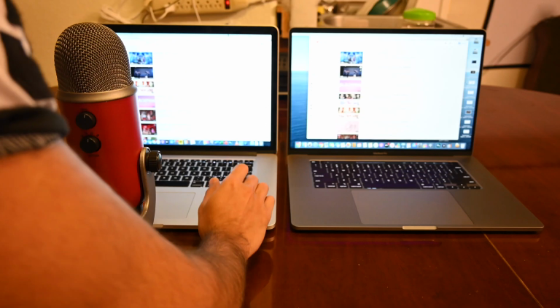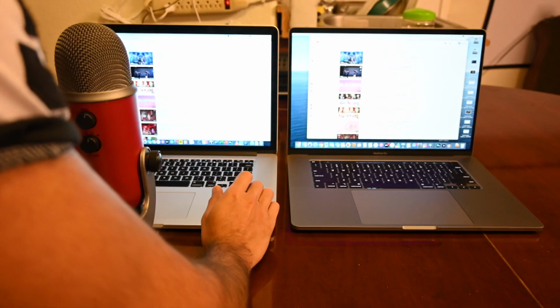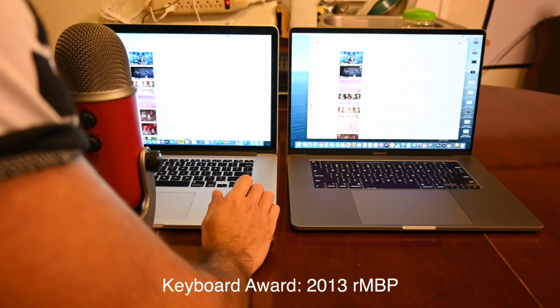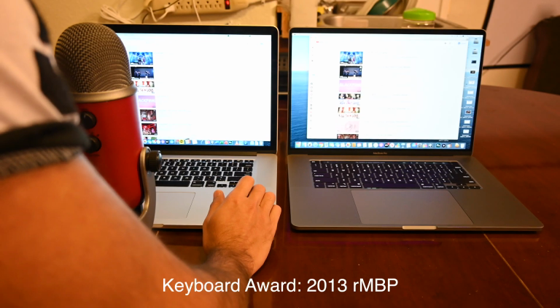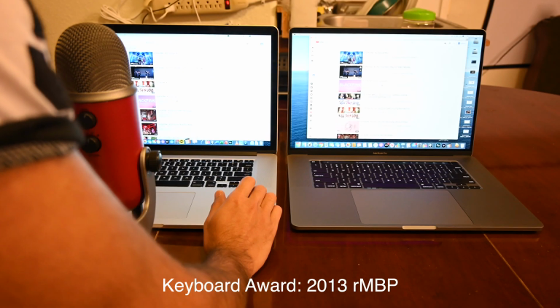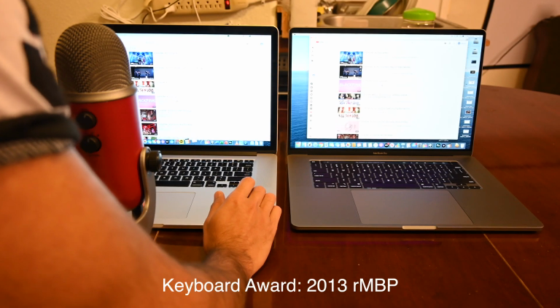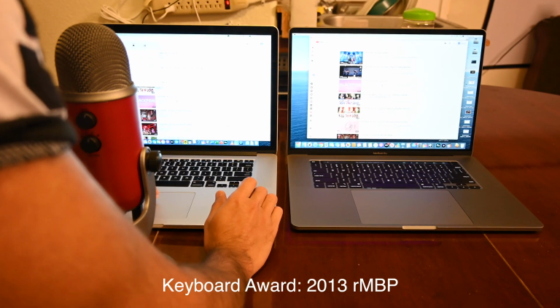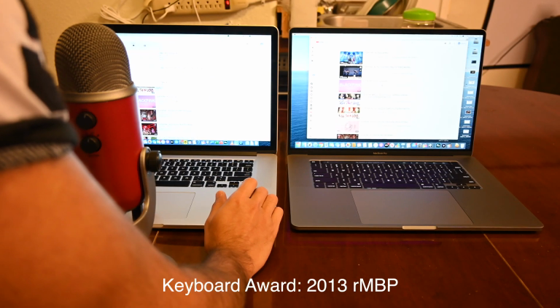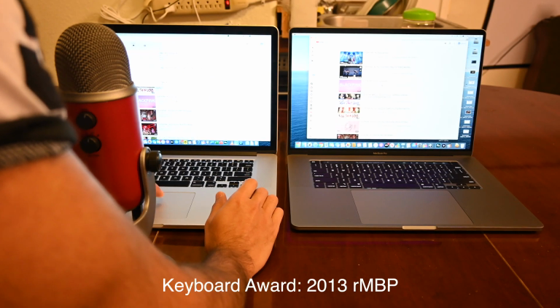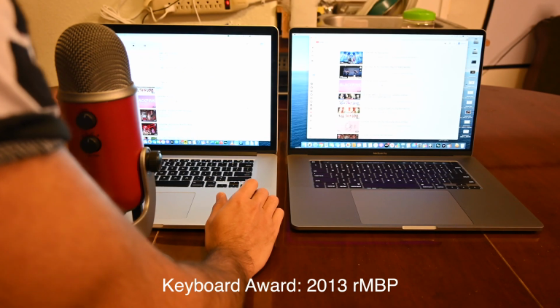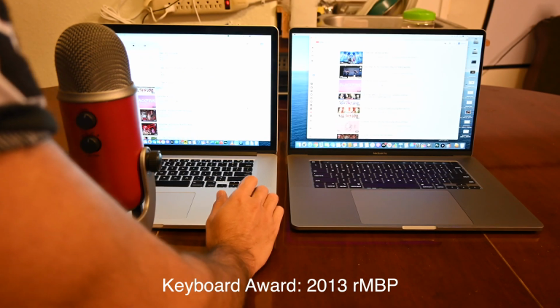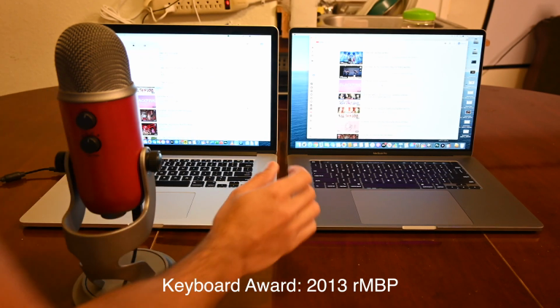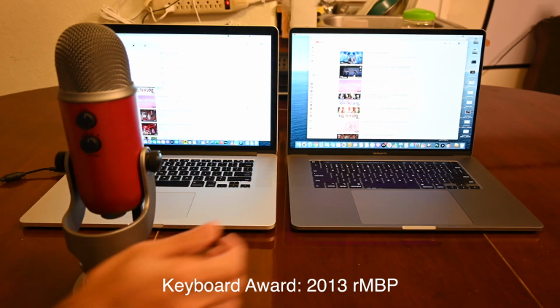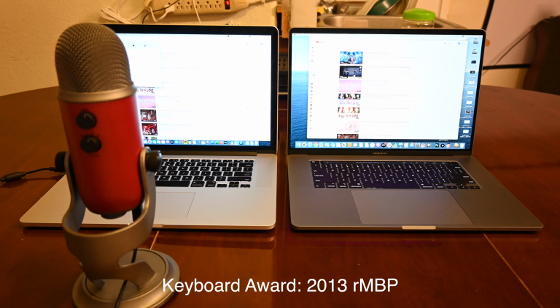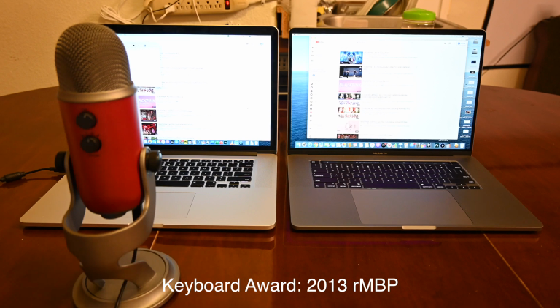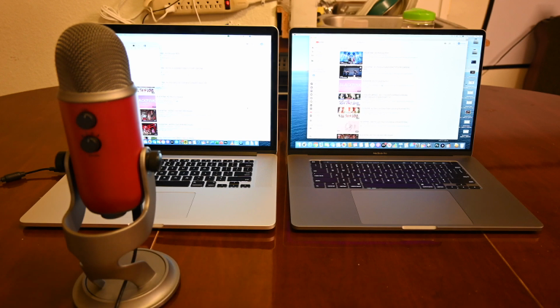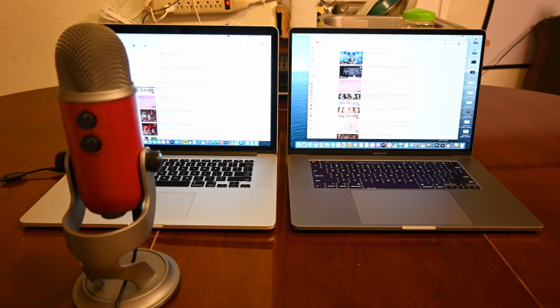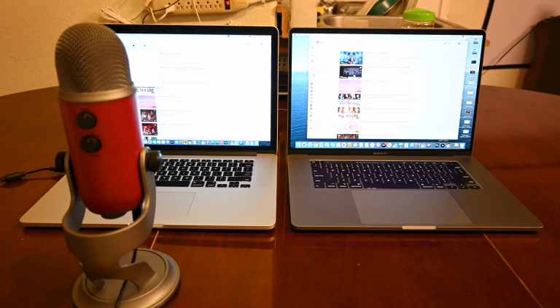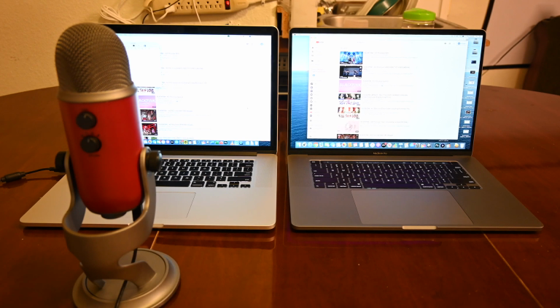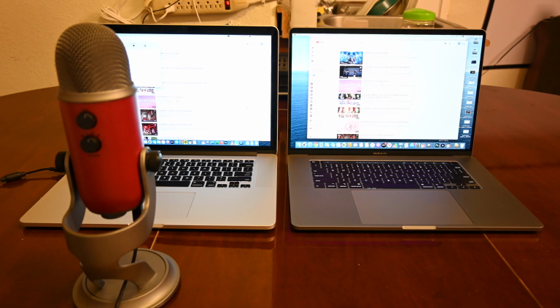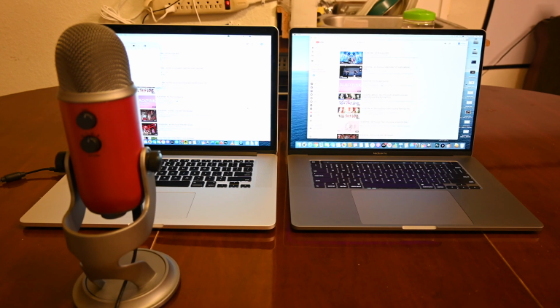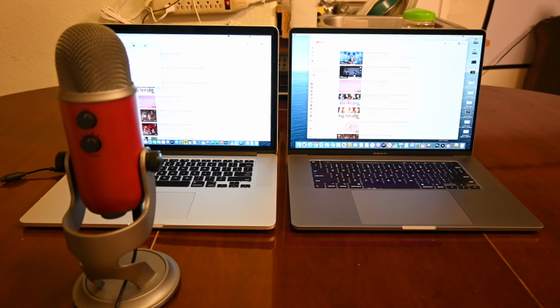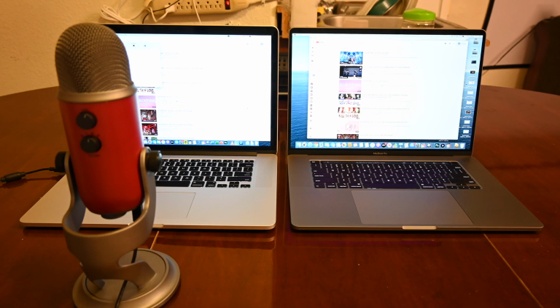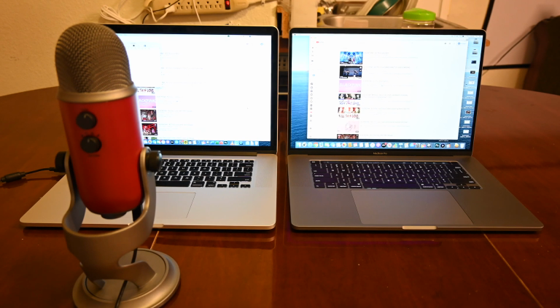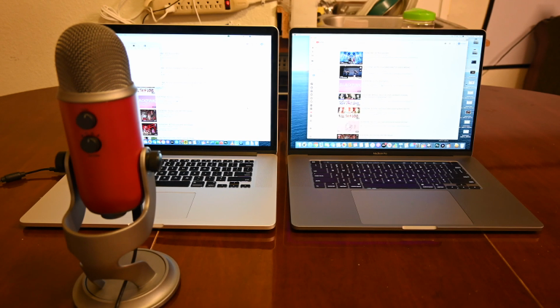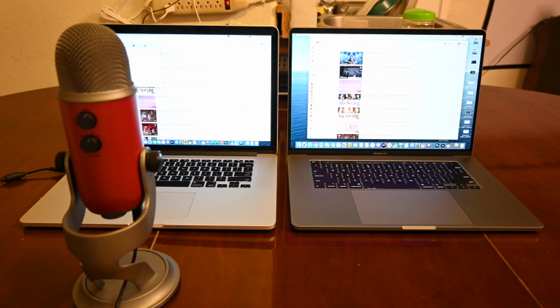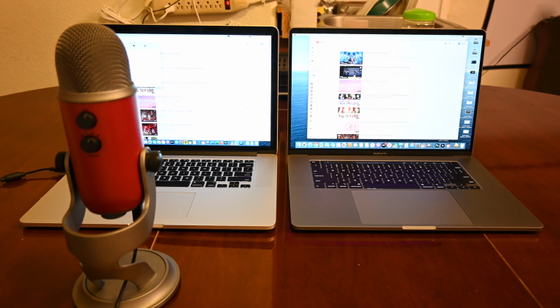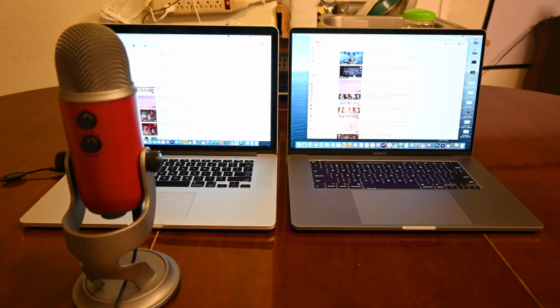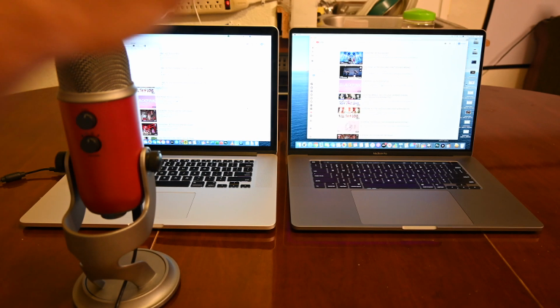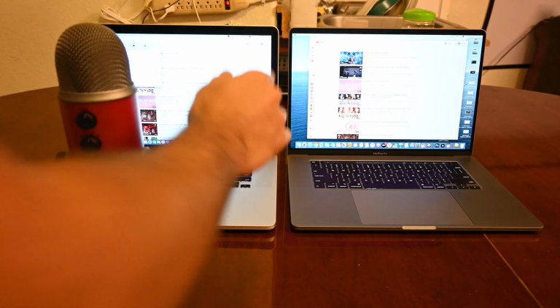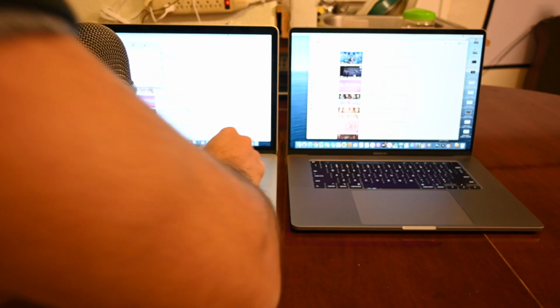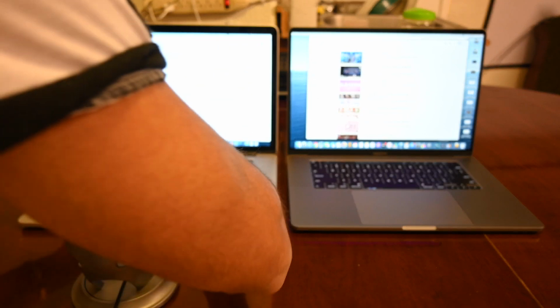The 16-inch MacBook Pro now has a scissor-style Magic Keyboard. Let's compare how the keyboards sound — starting with the 15-inch first.